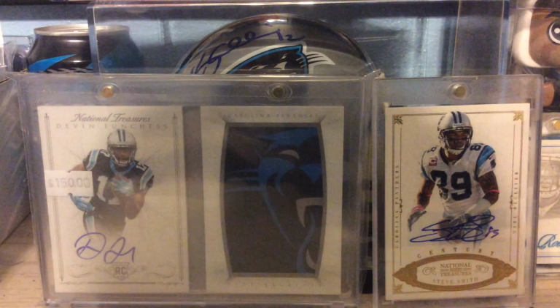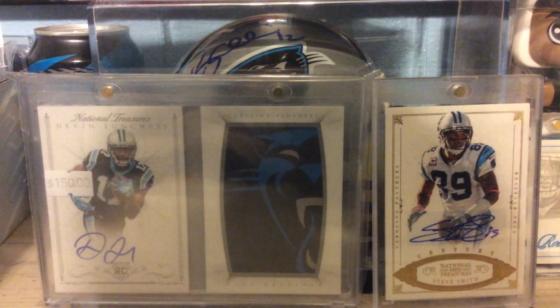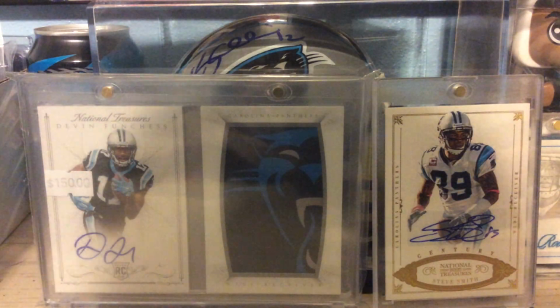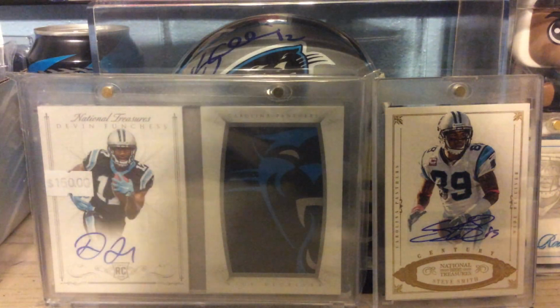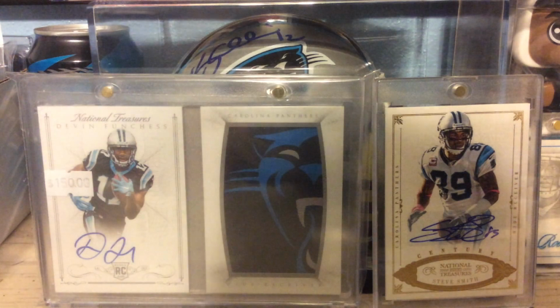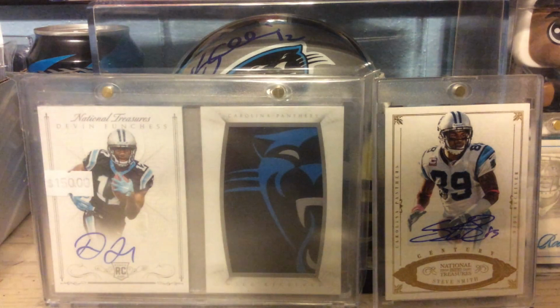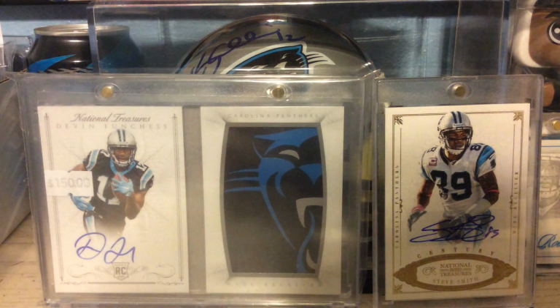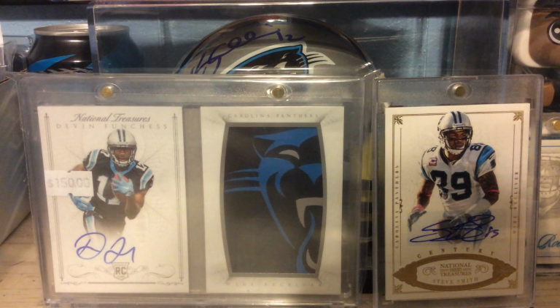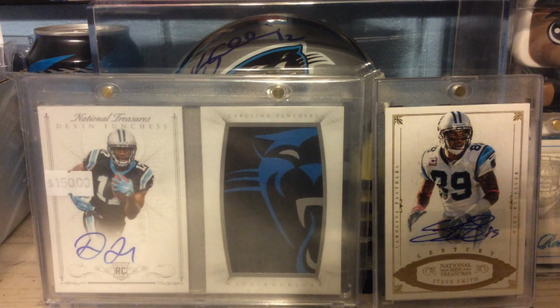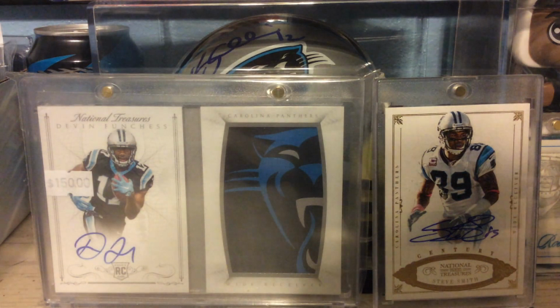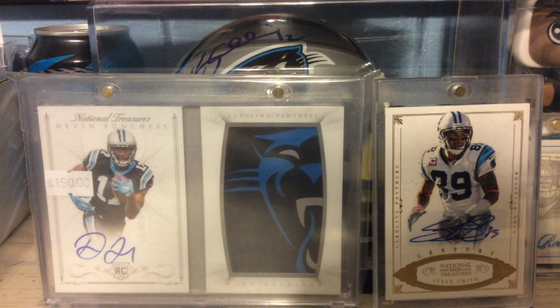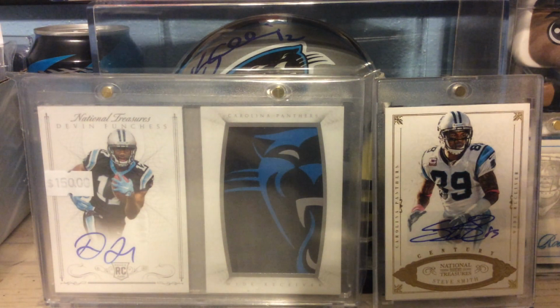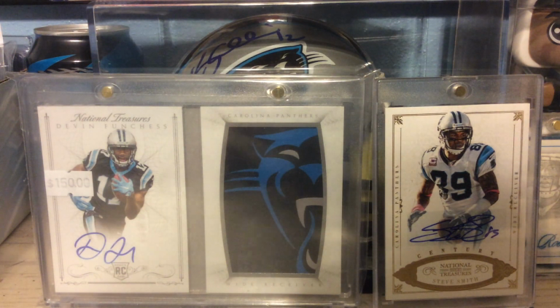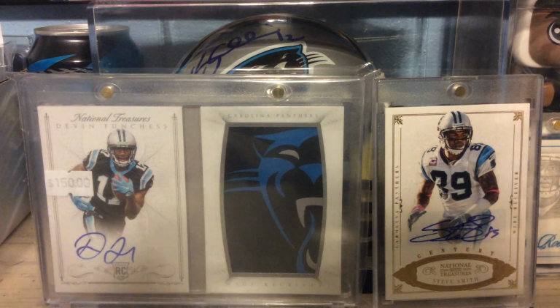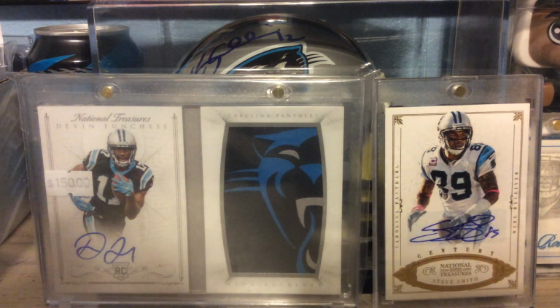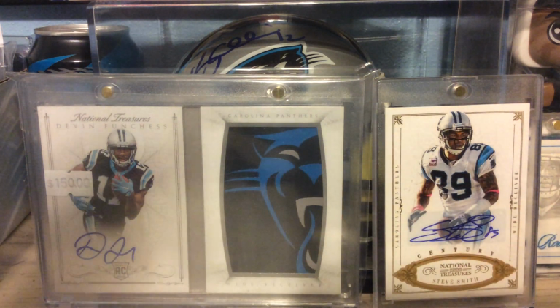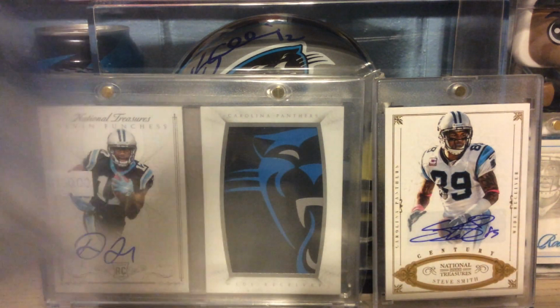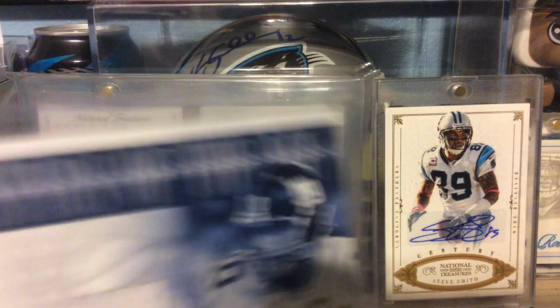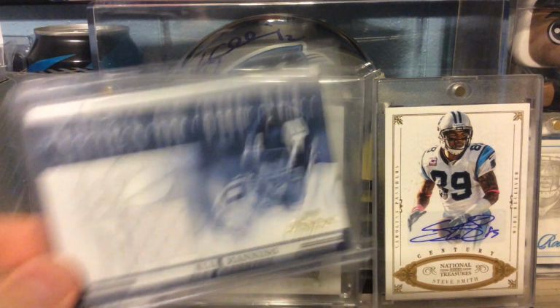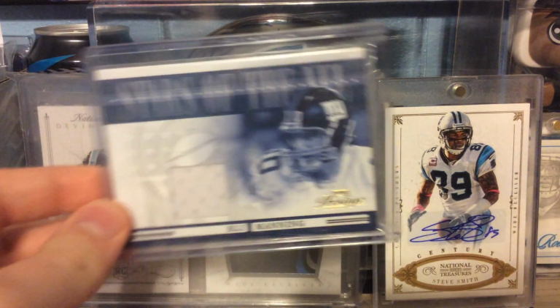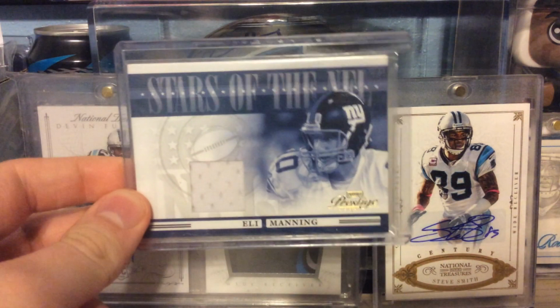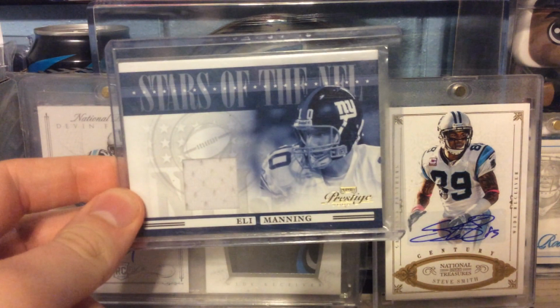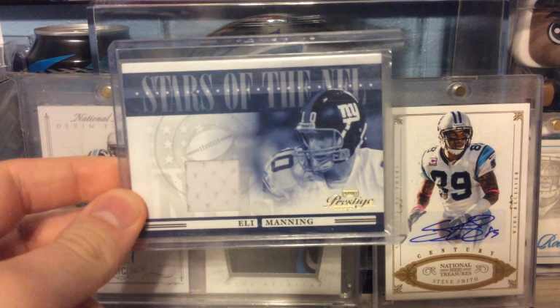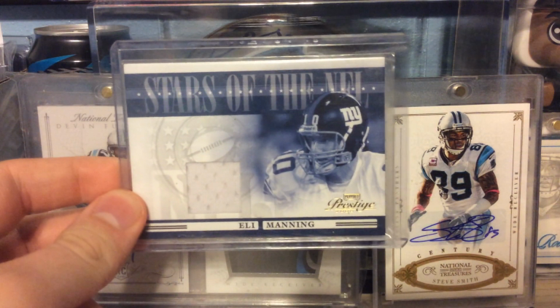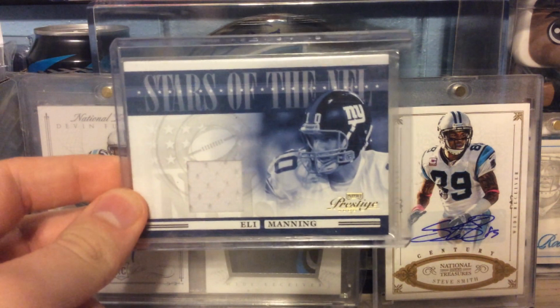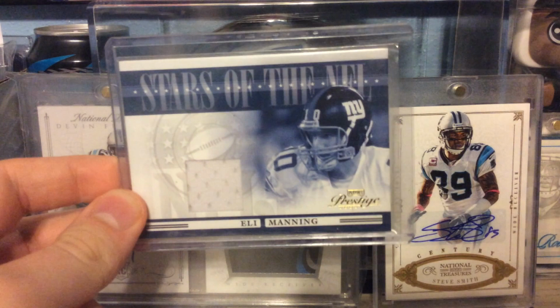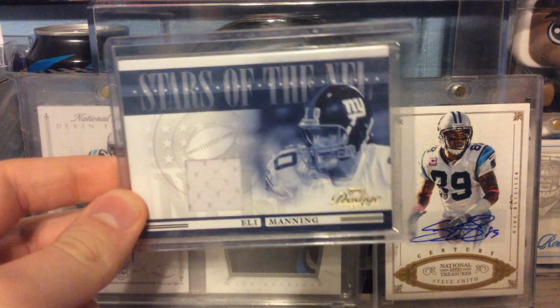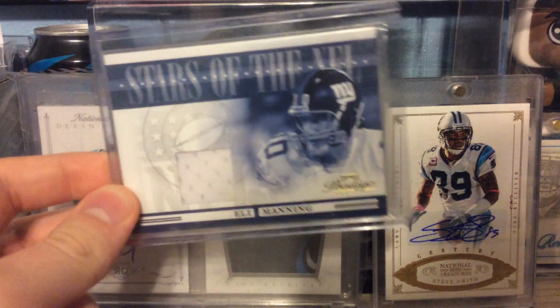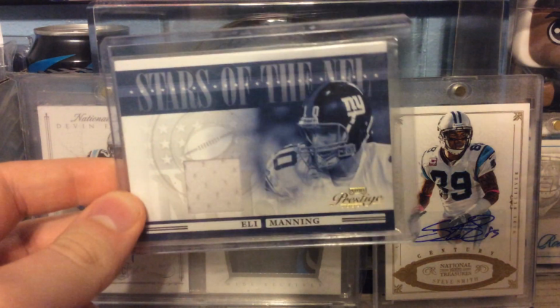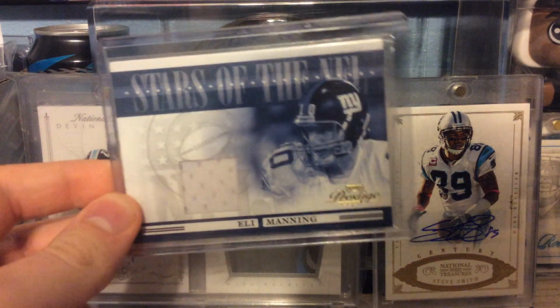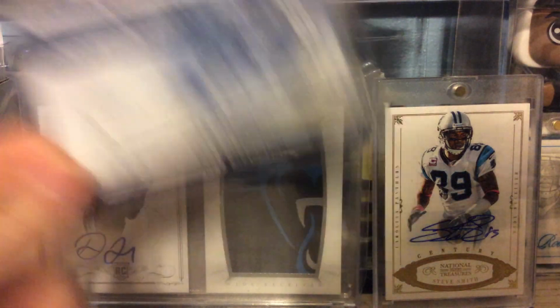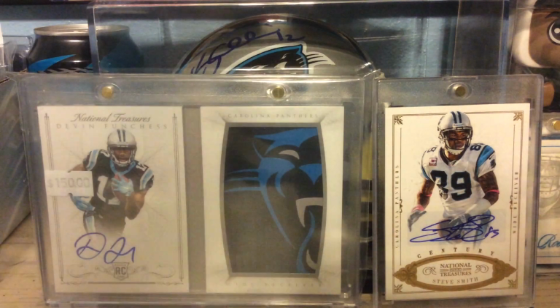Out of 2006 Prestige Stars in the NFL, an Eli Manning relic — not a rookie, just a regular relic.